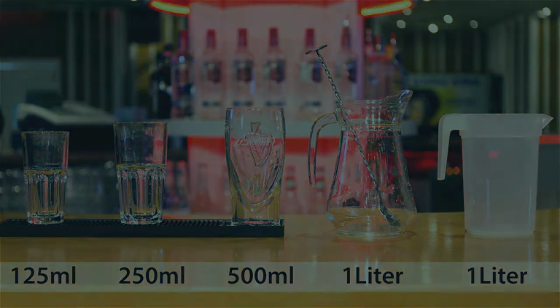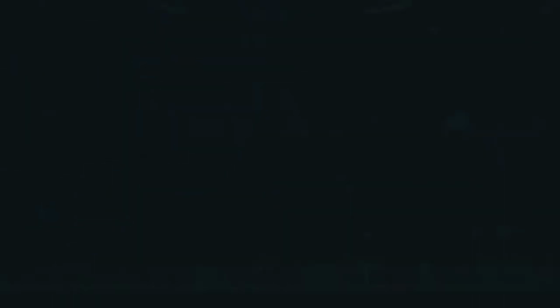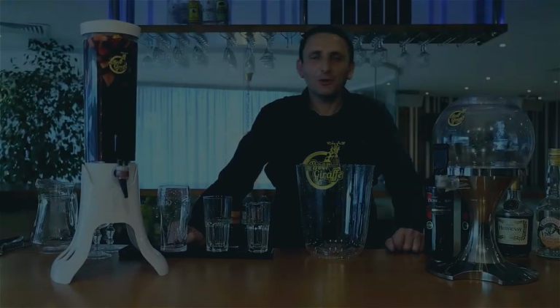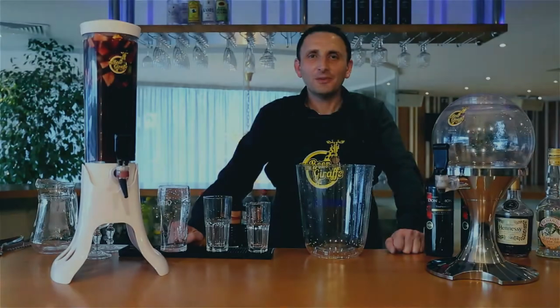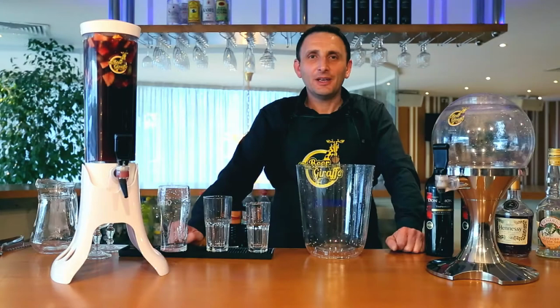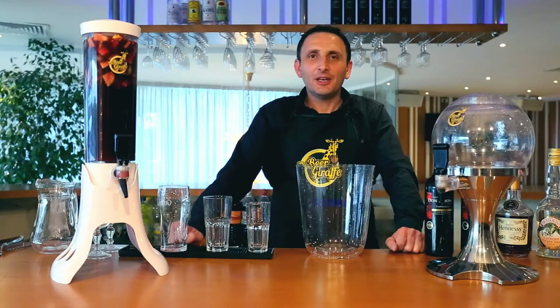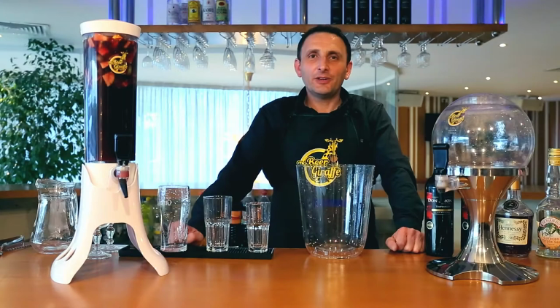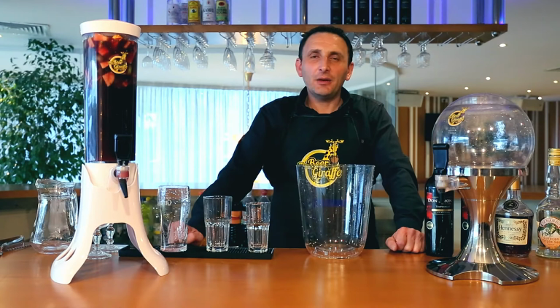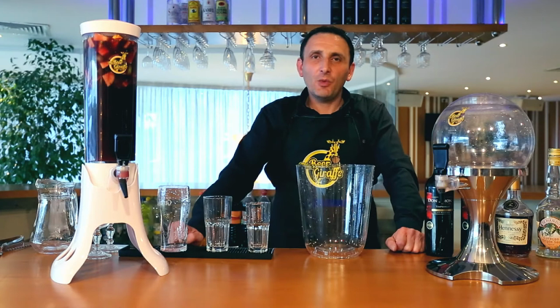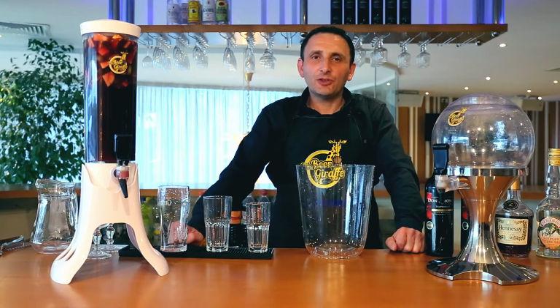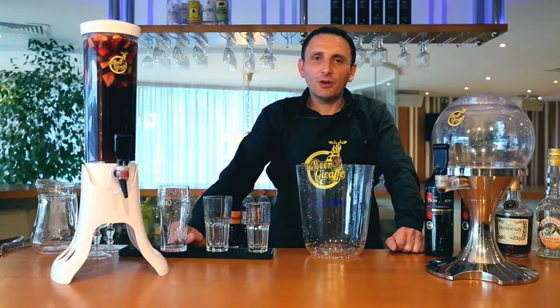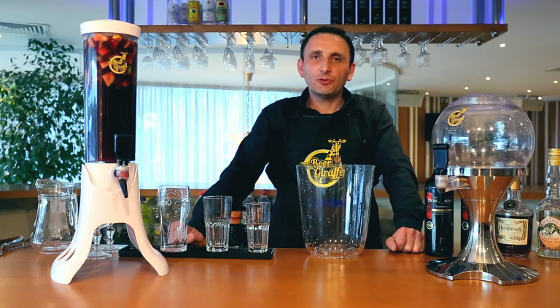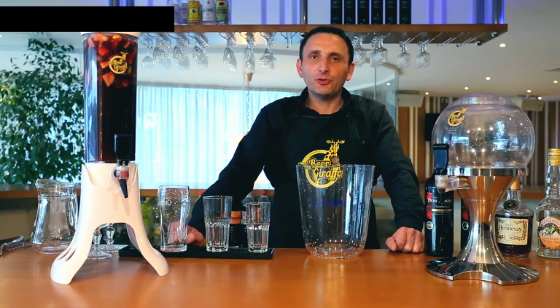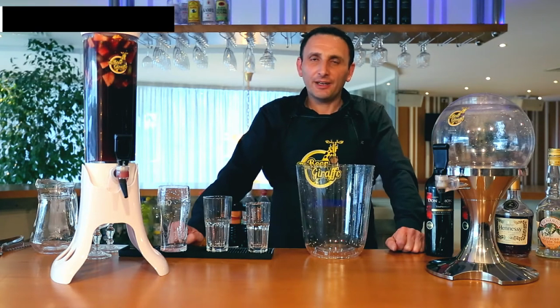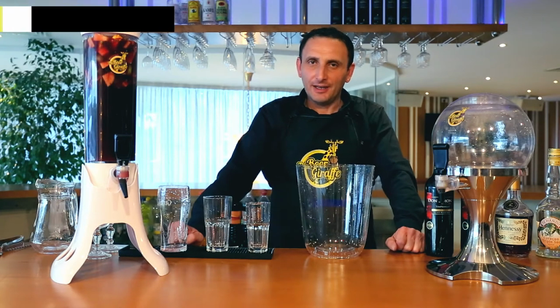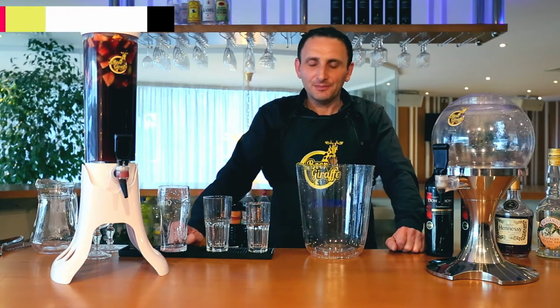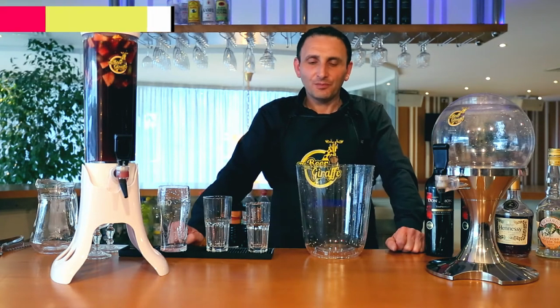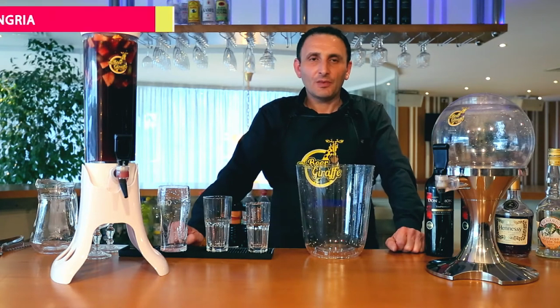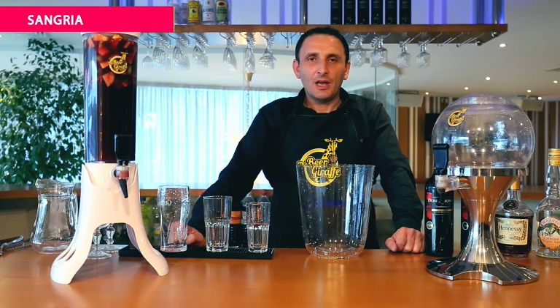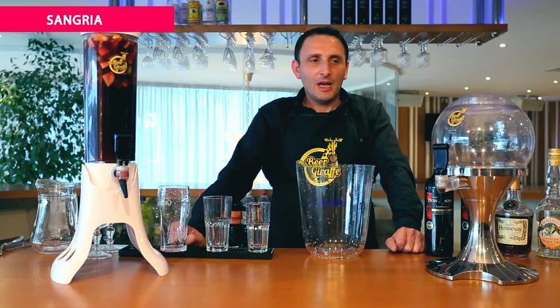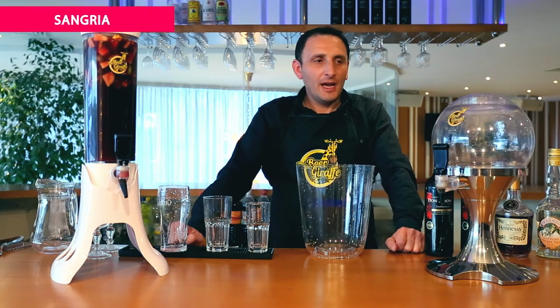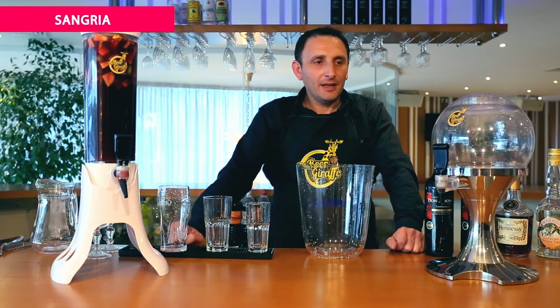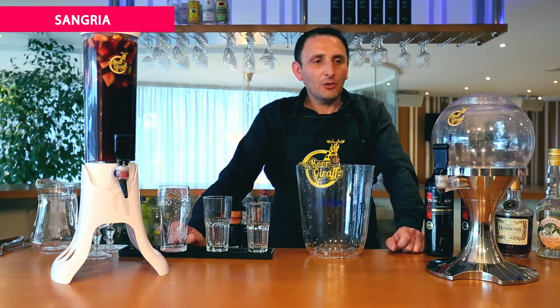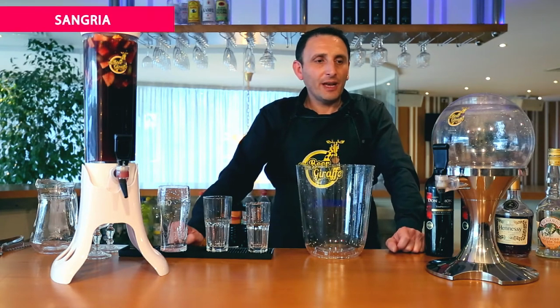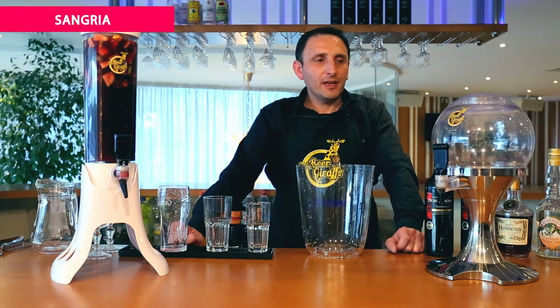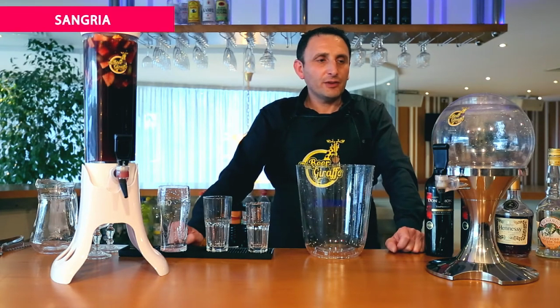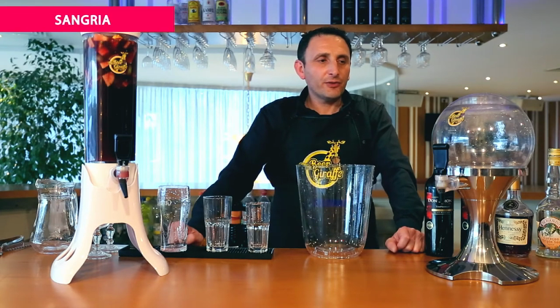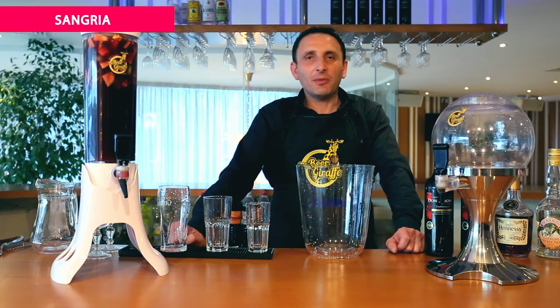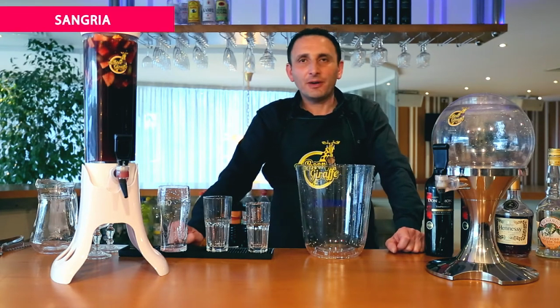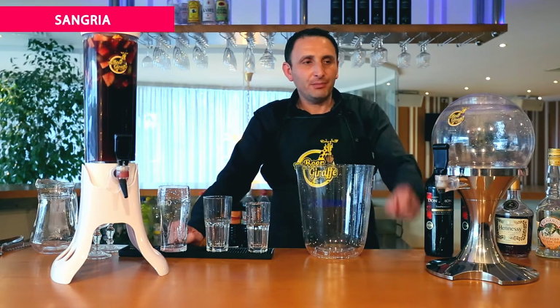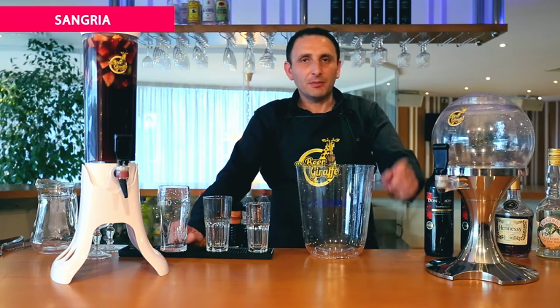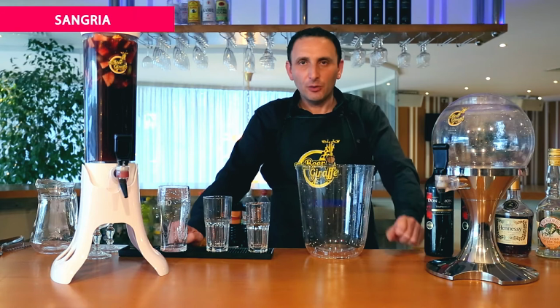Hello, today we will show you how to do sangria and how you can serve it from our beer balloon.